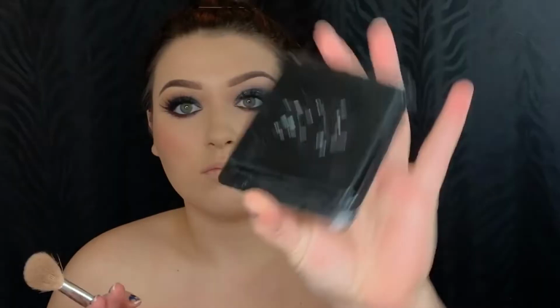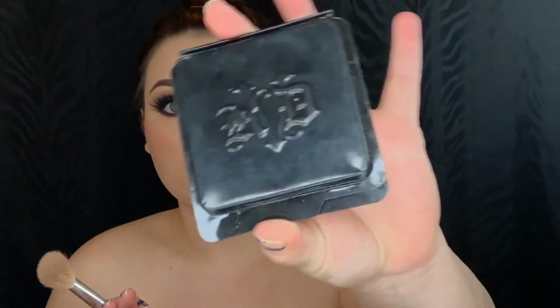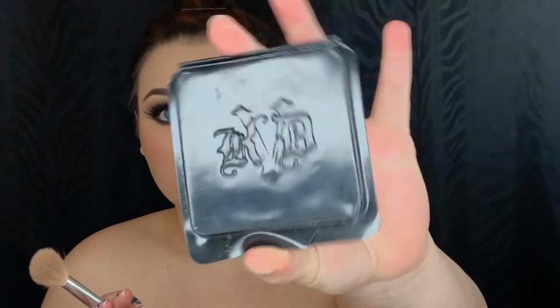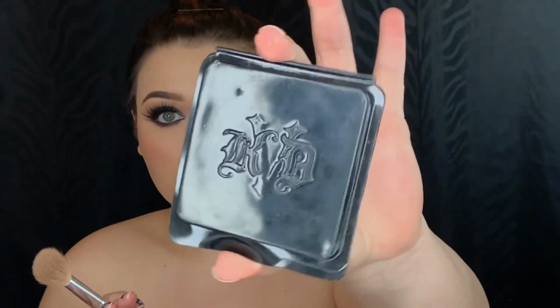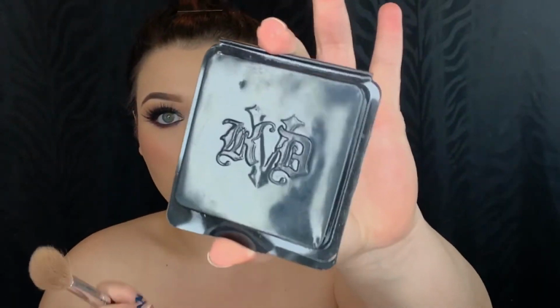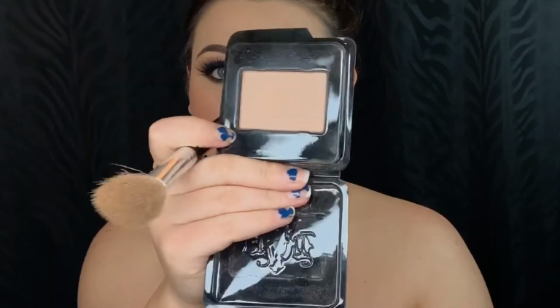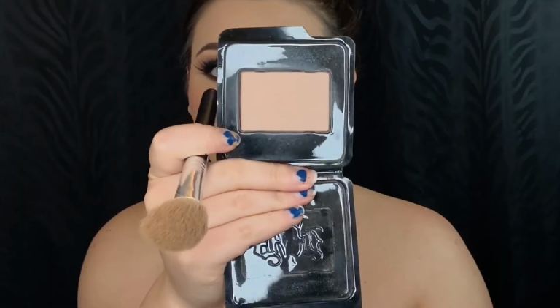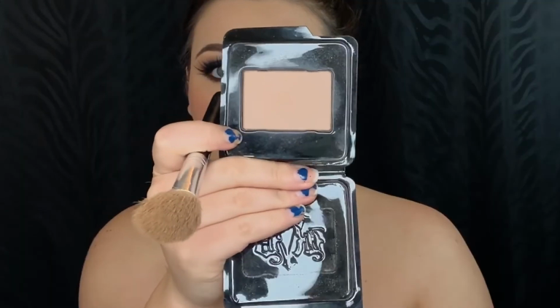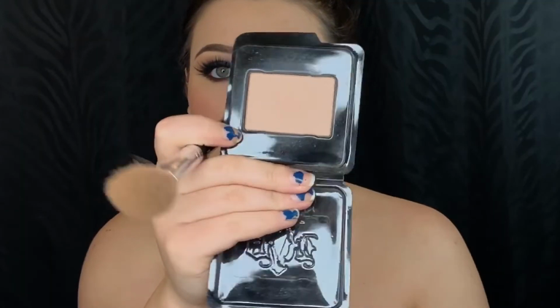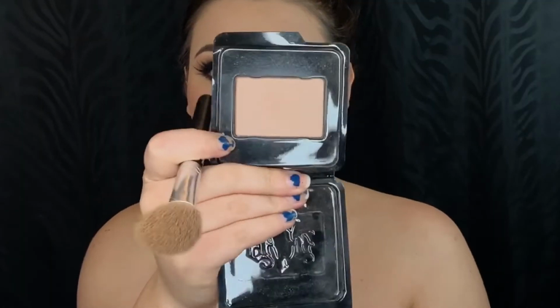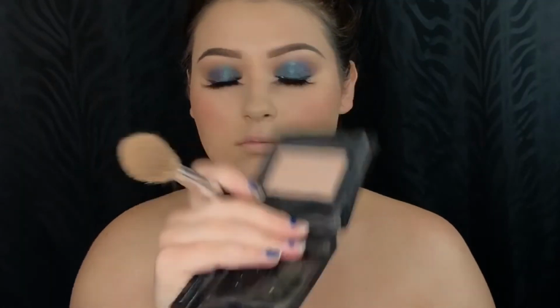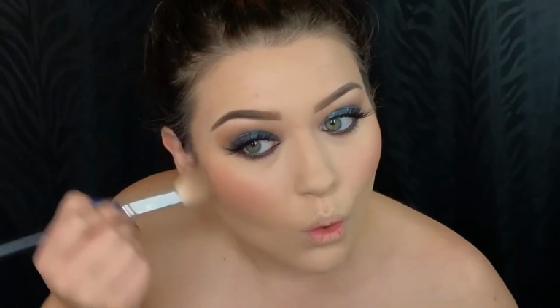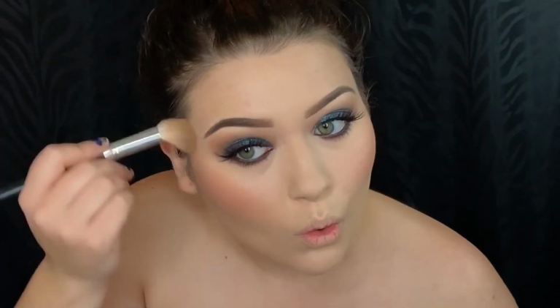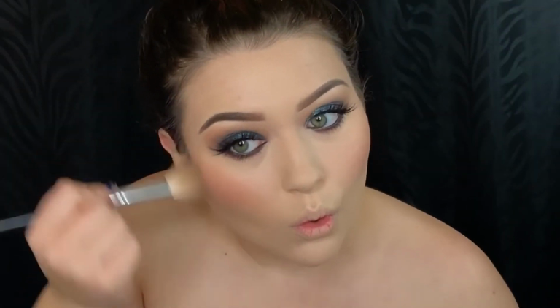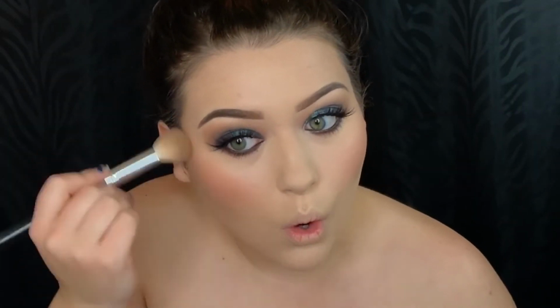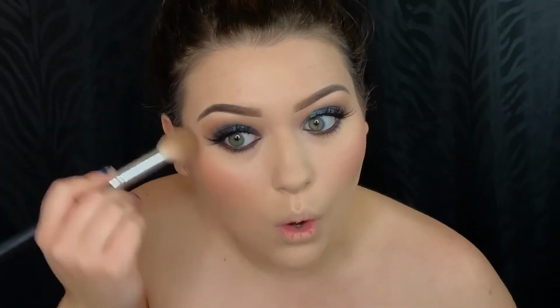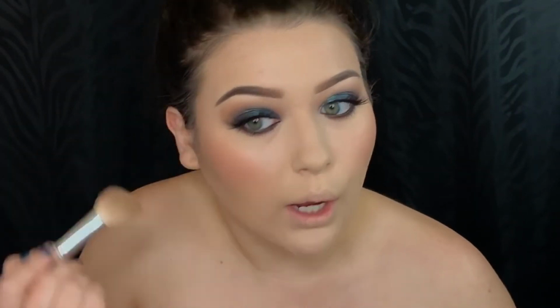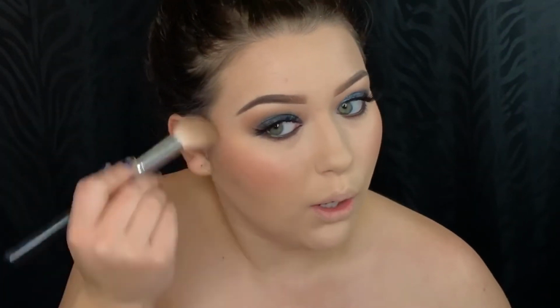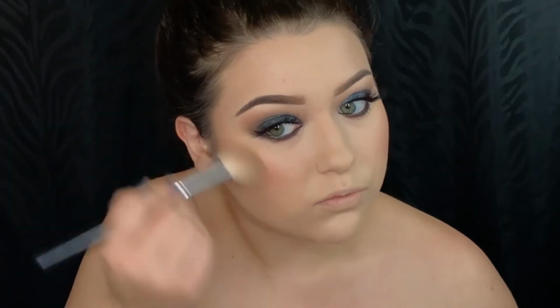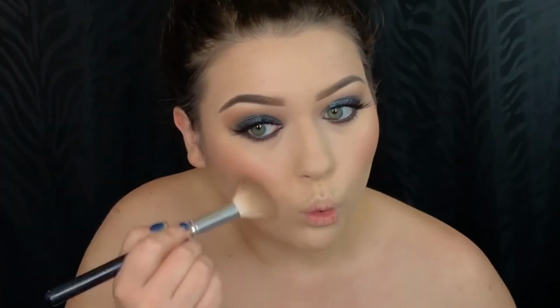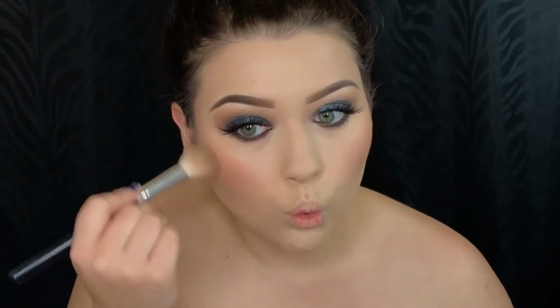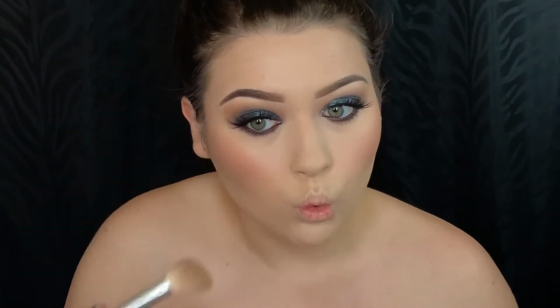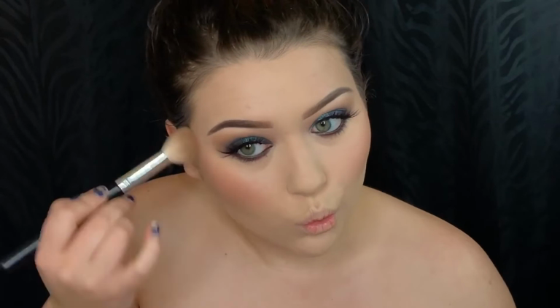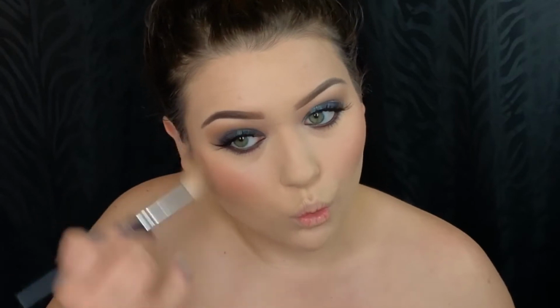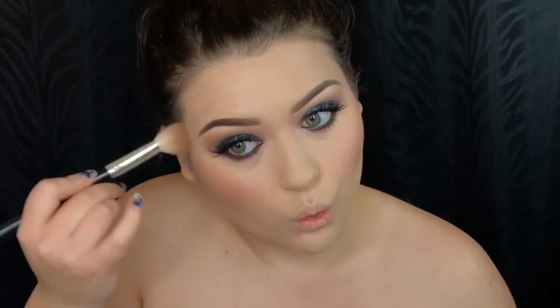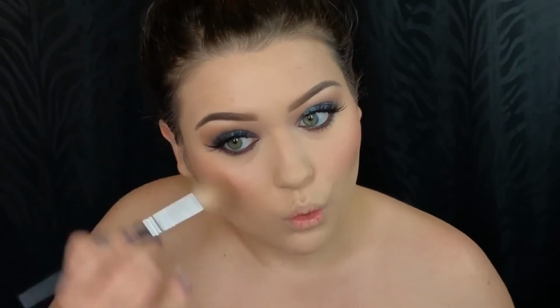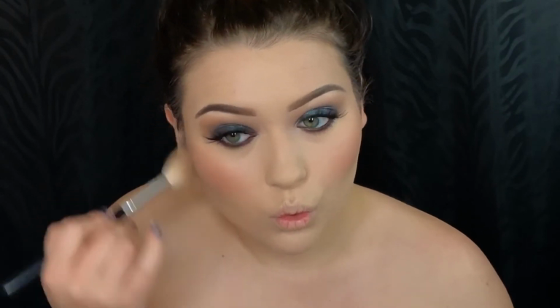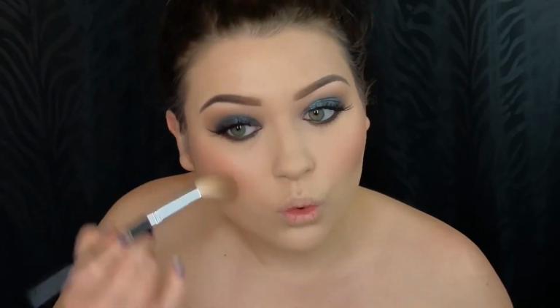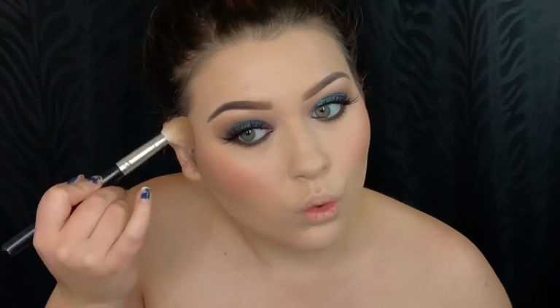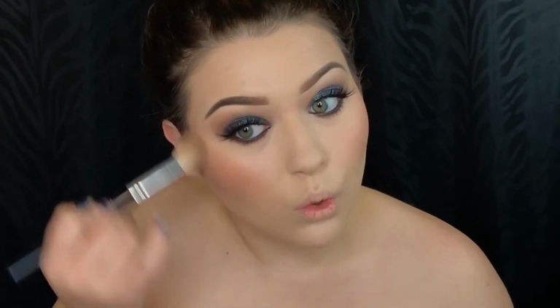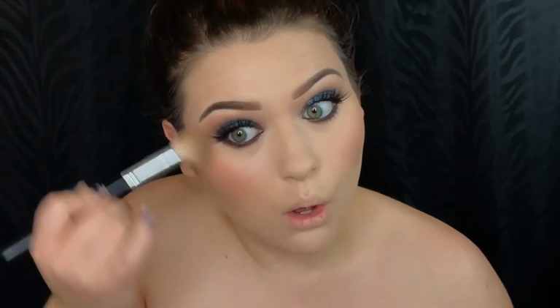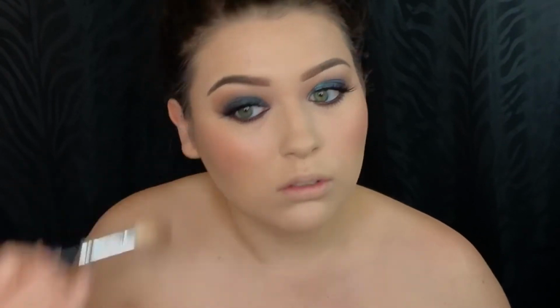For contour today I will be using the Kat Von D Shade & Light Contour Refill in the shade Suede.